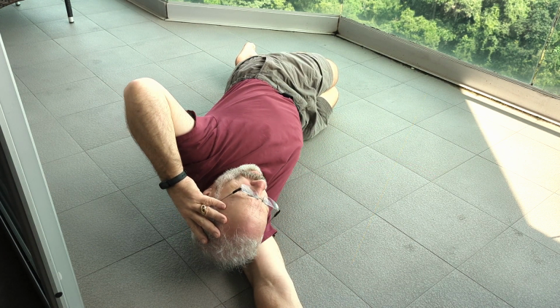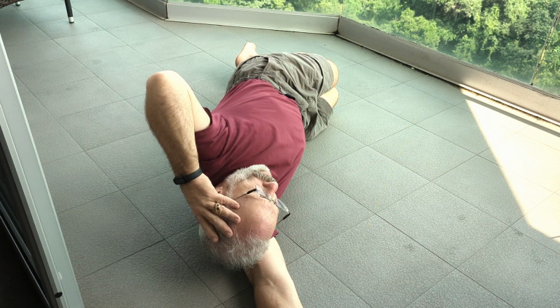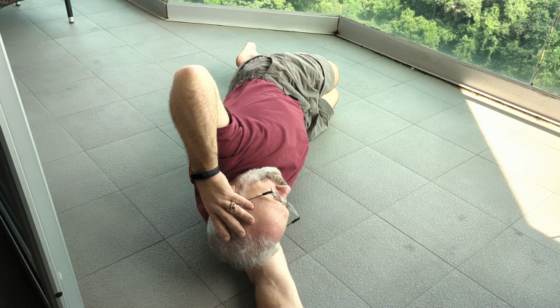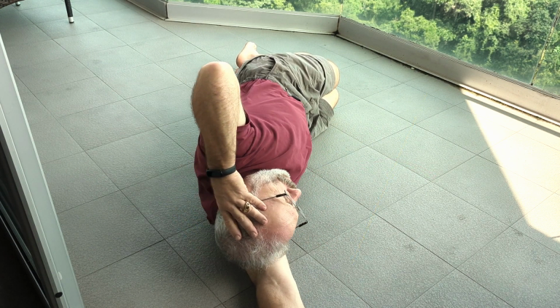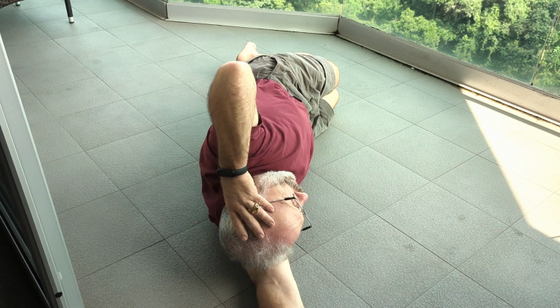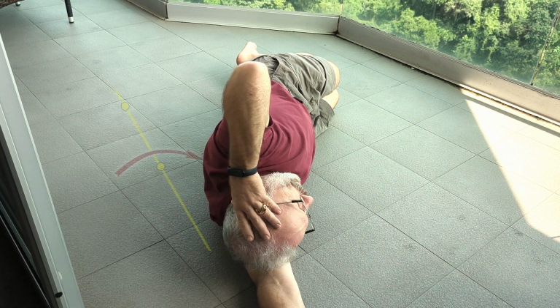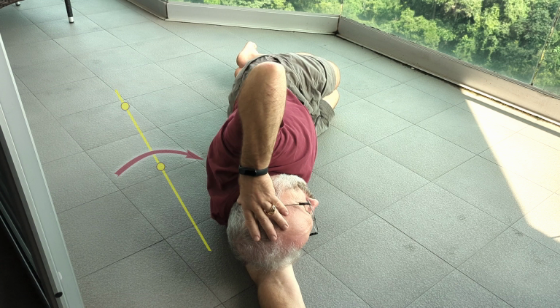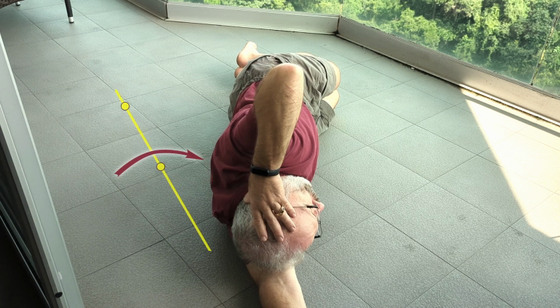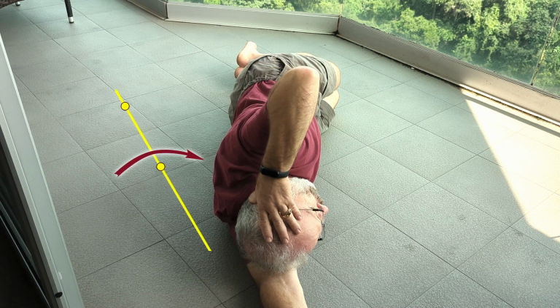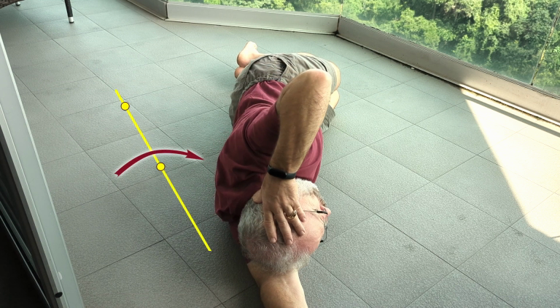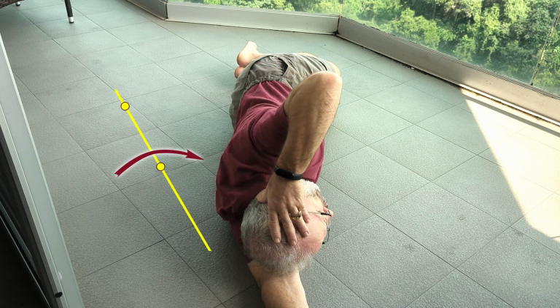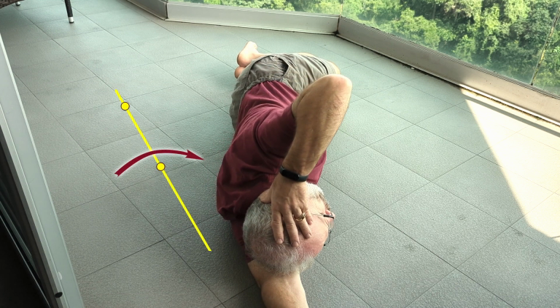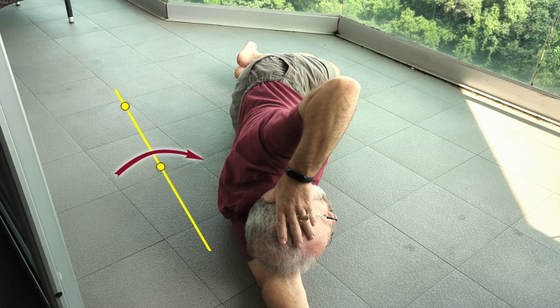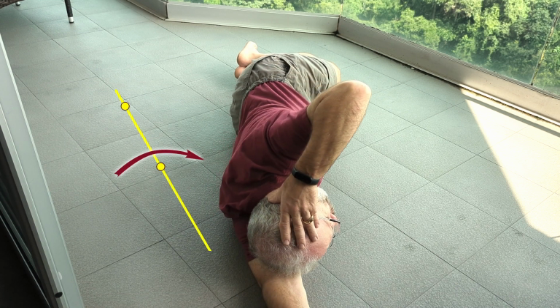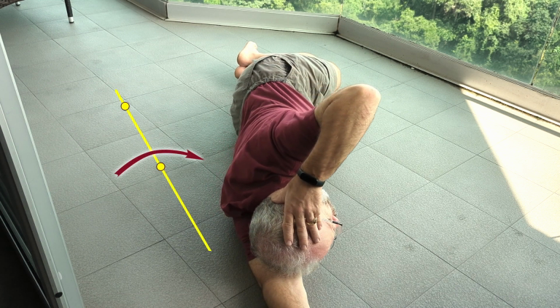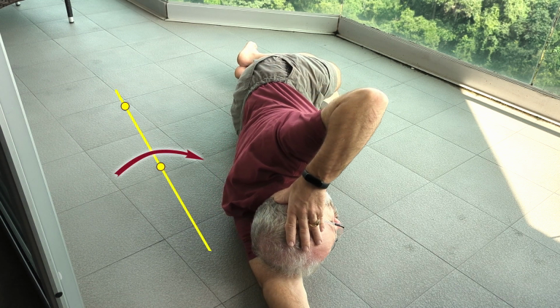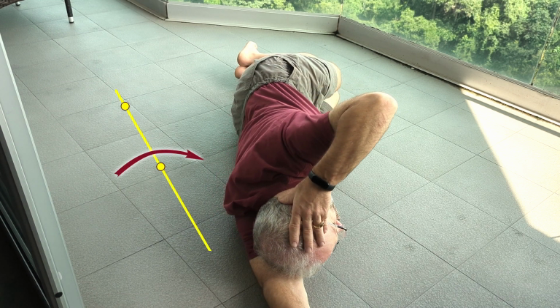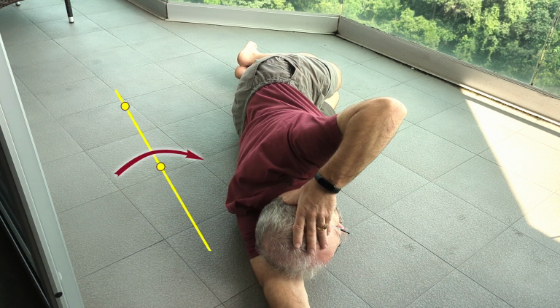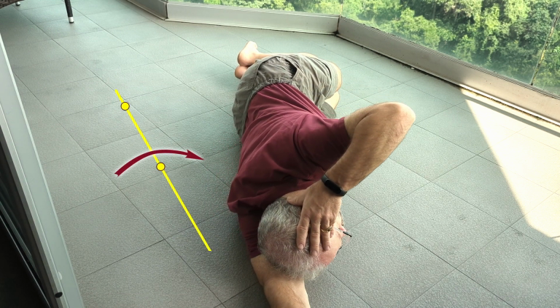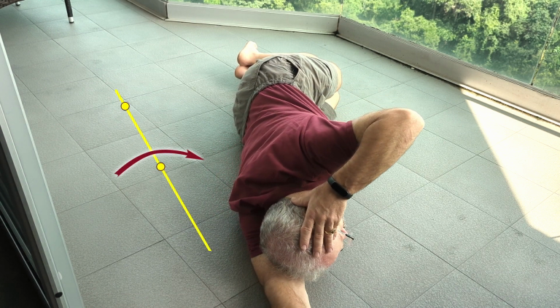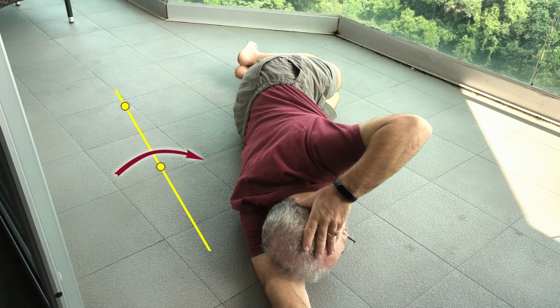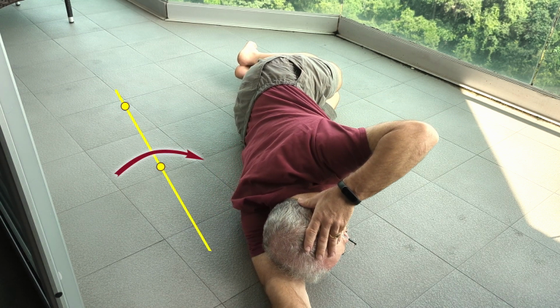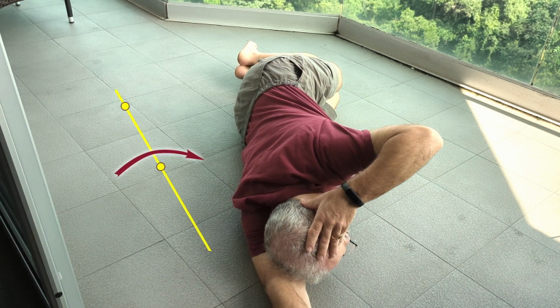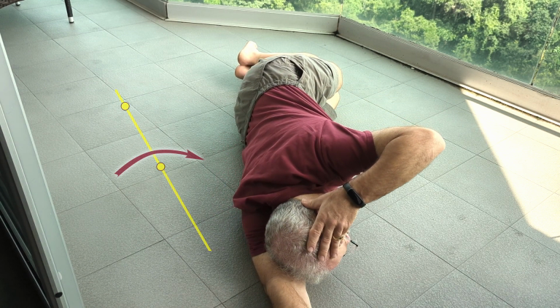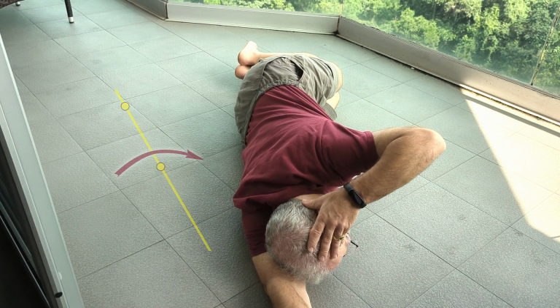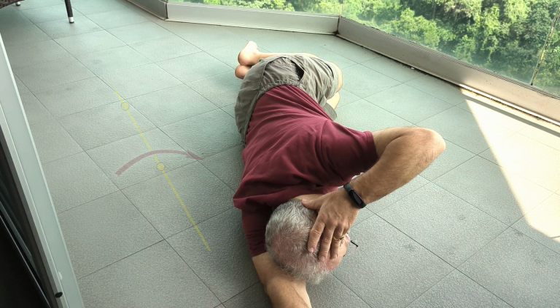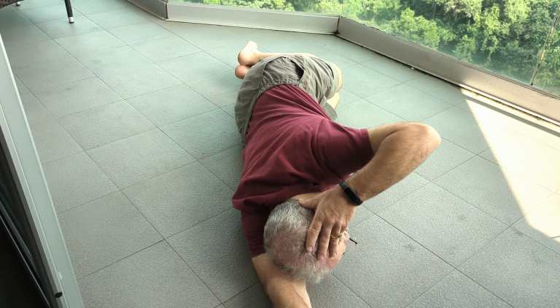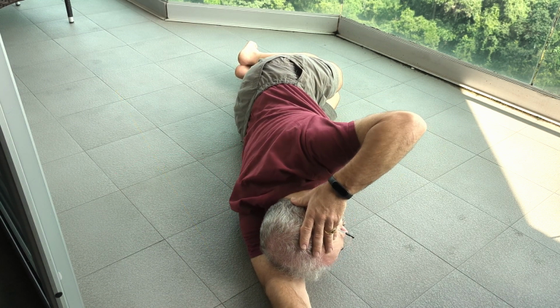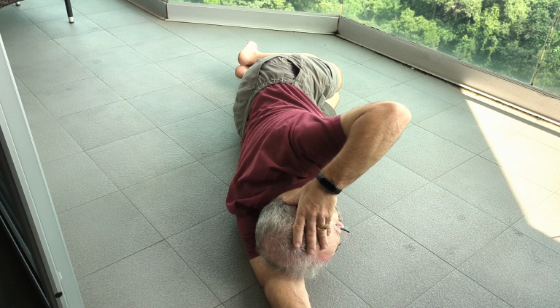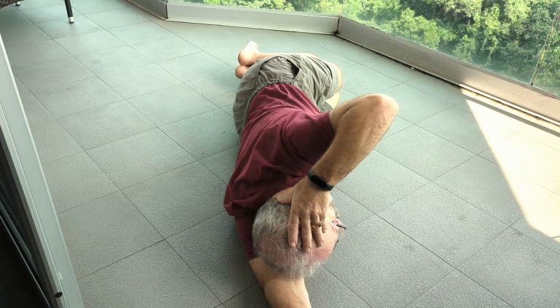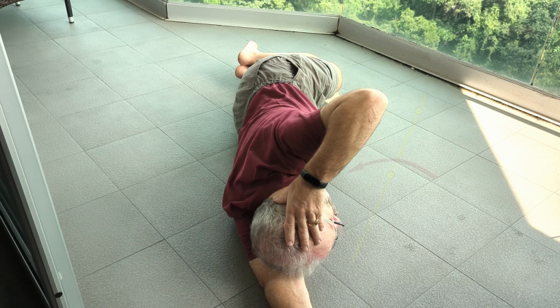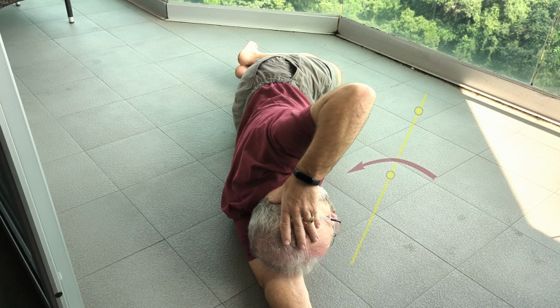Notice that the elbow and the shoulder and your hip stay in a straight line. The propeller doesn't bend.